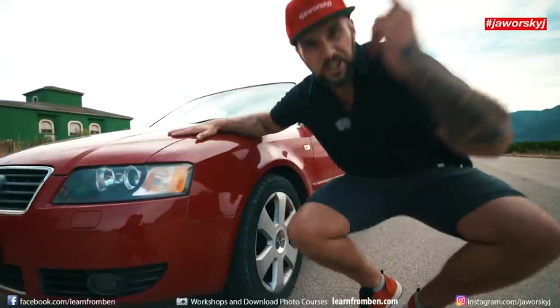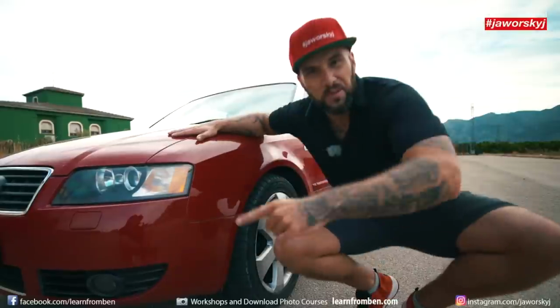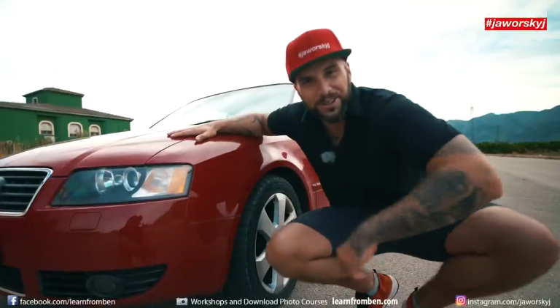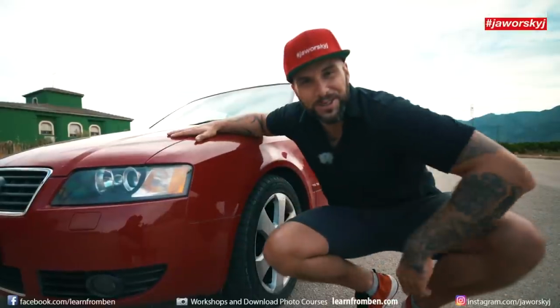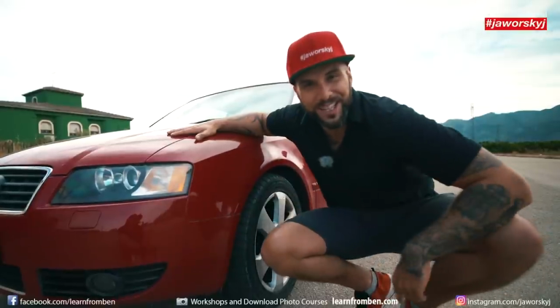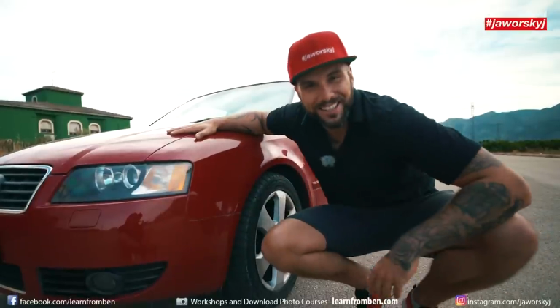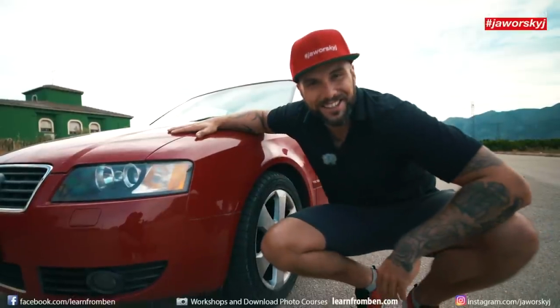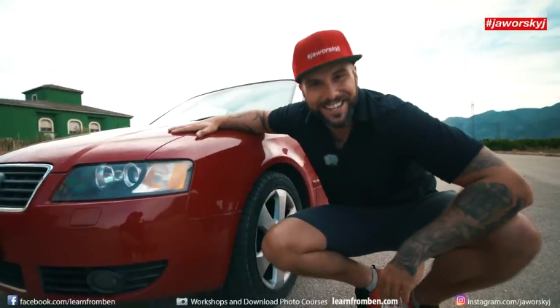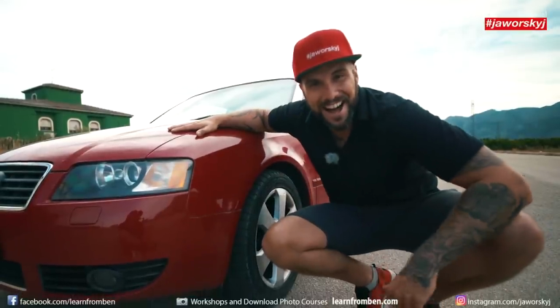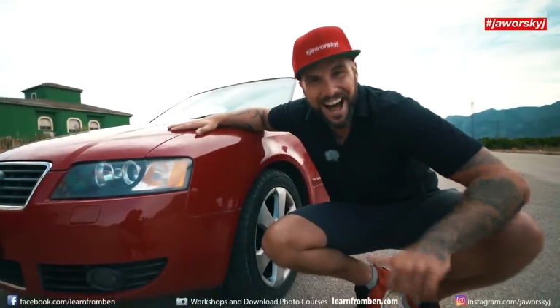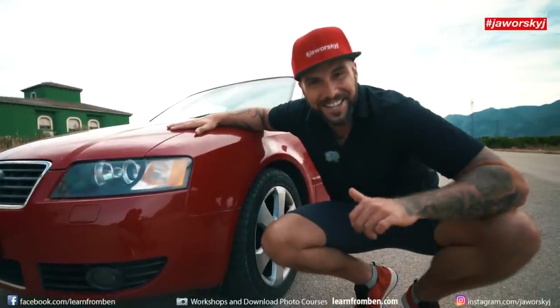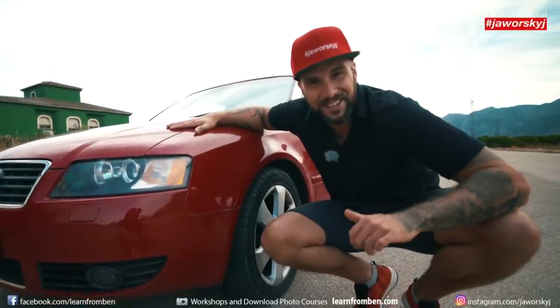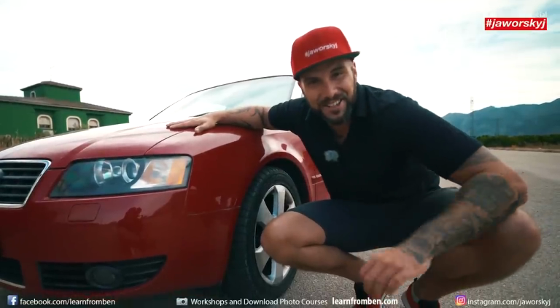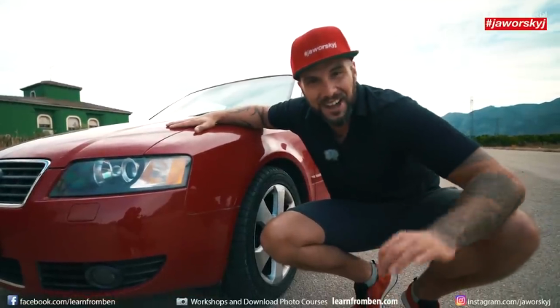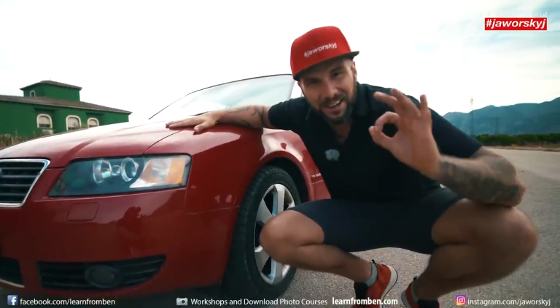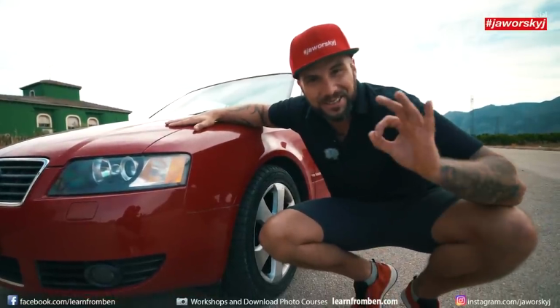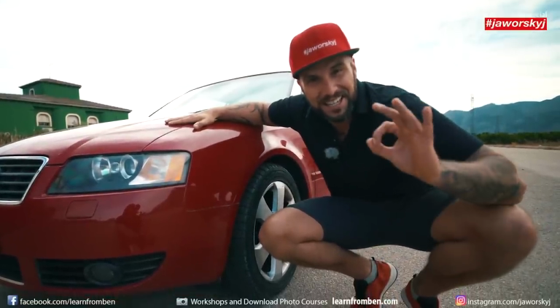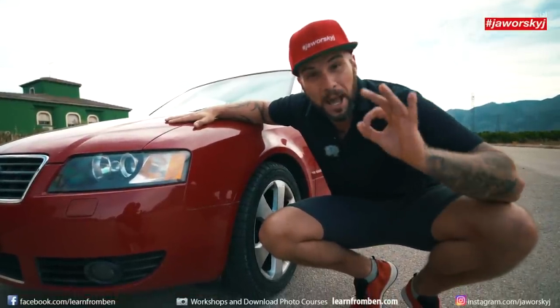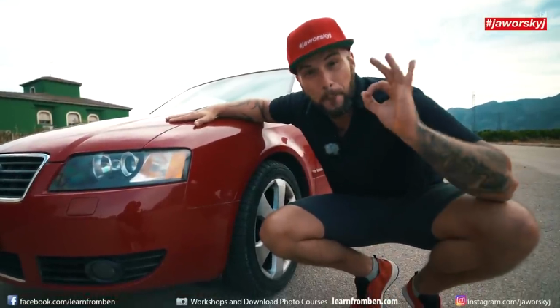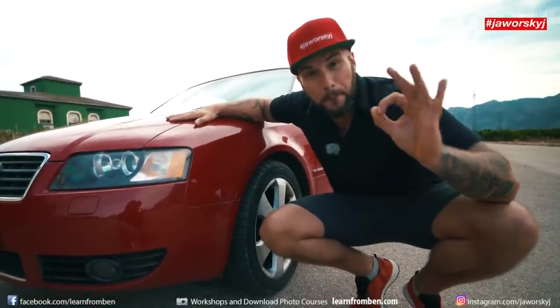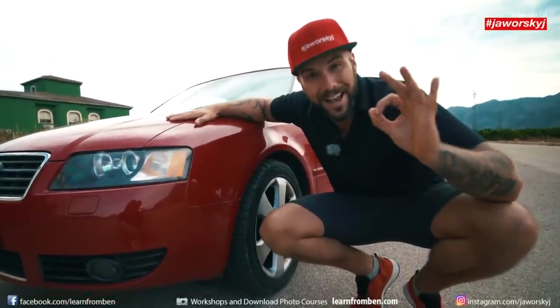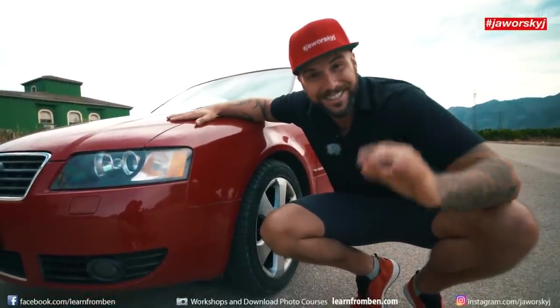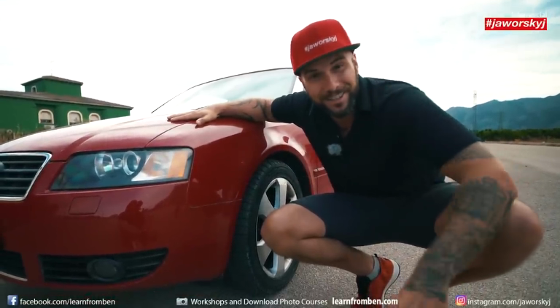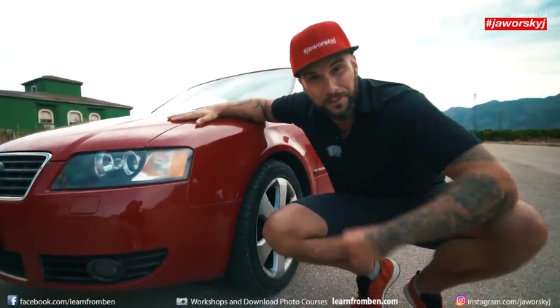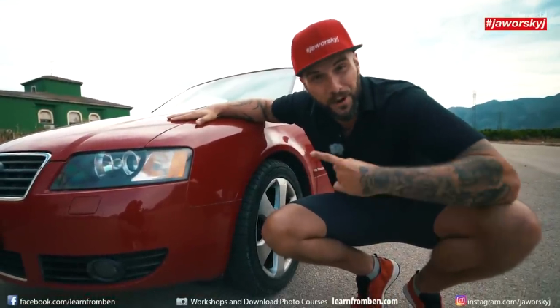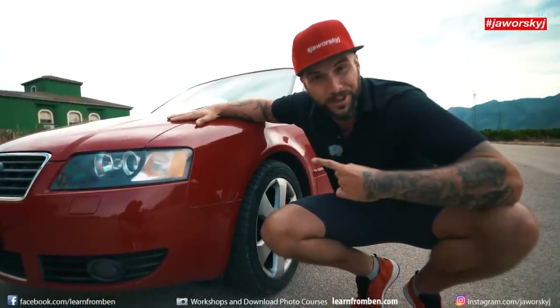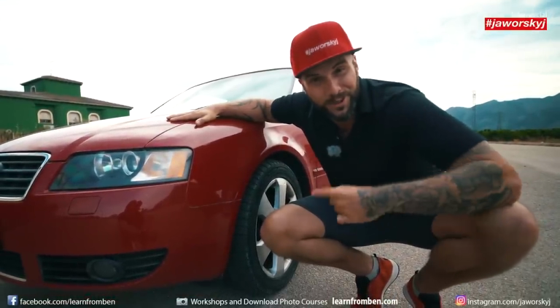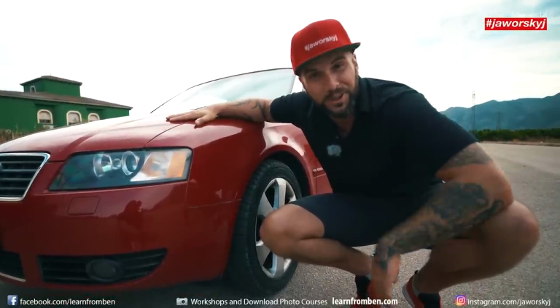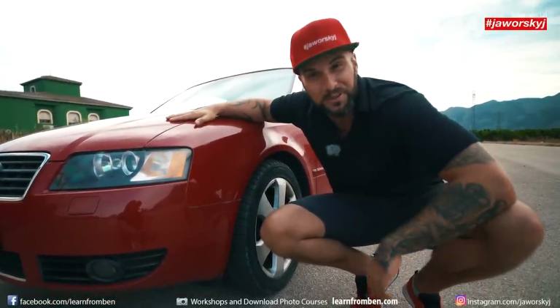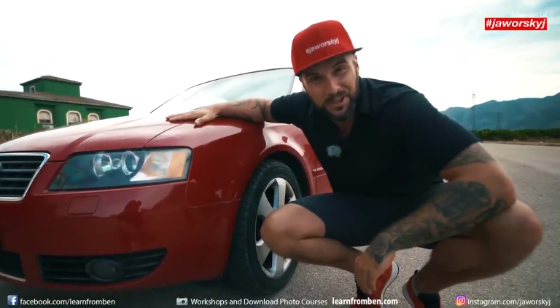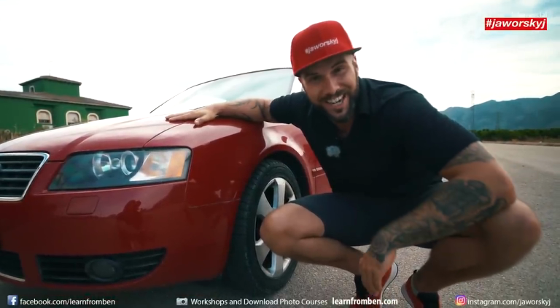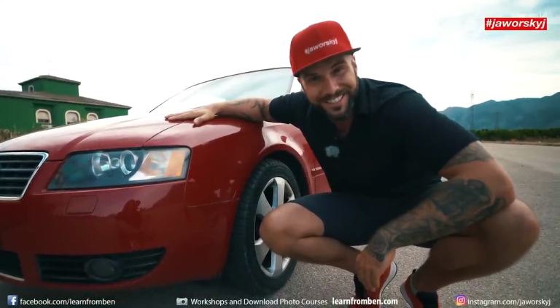You want to sell your car? I'll show you how to take amazing photos of your ride.